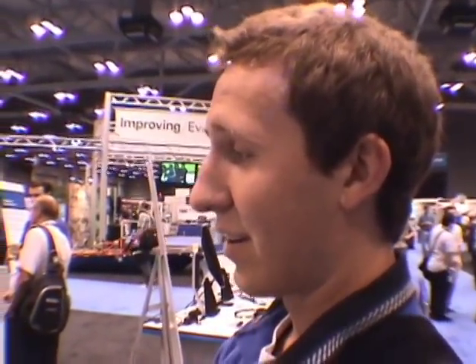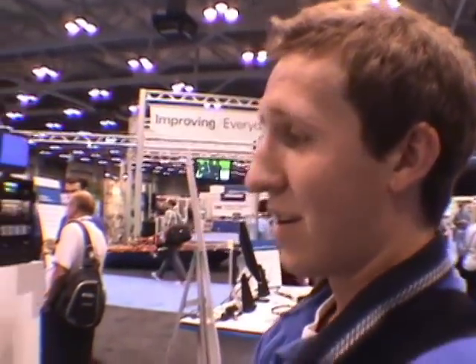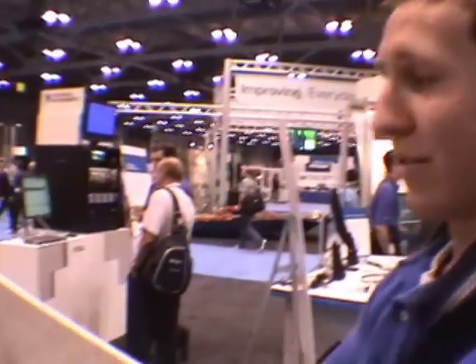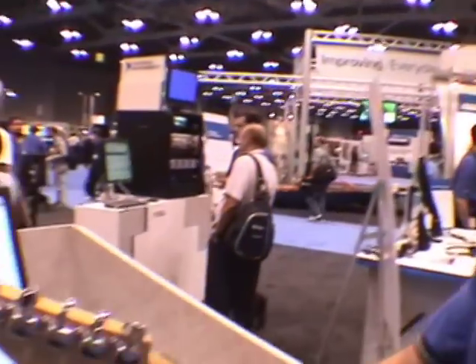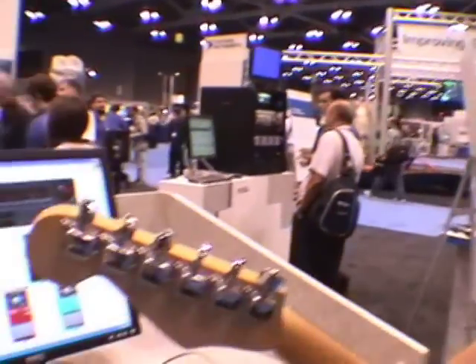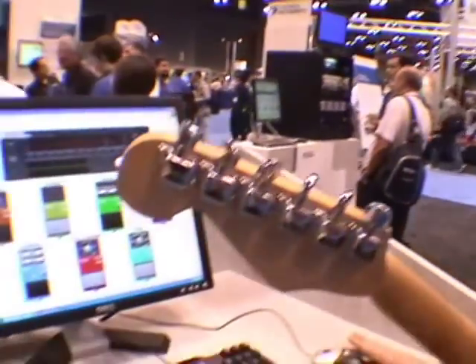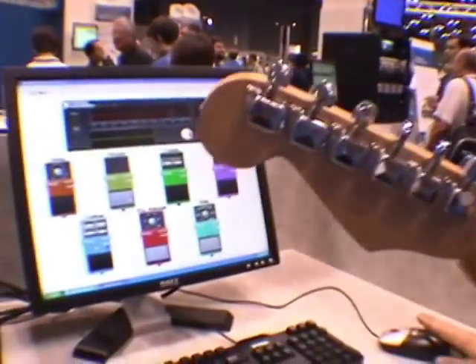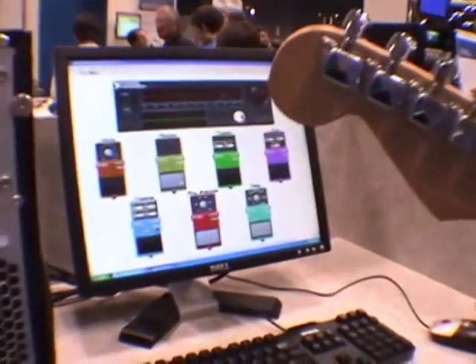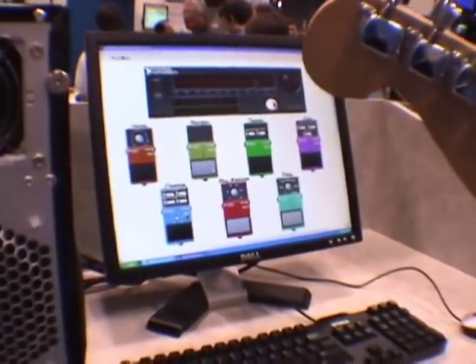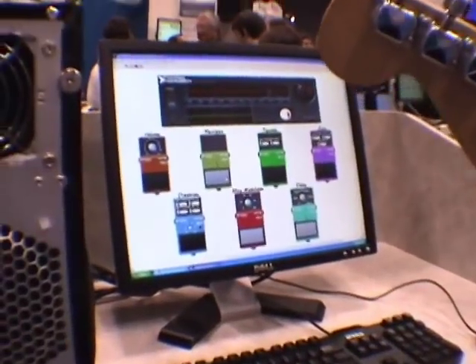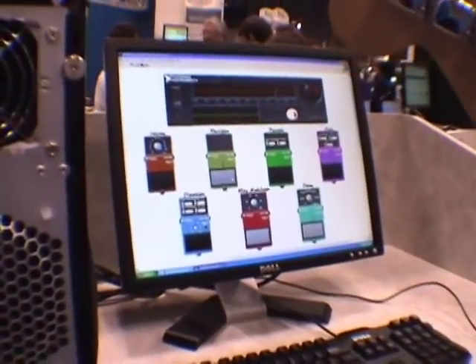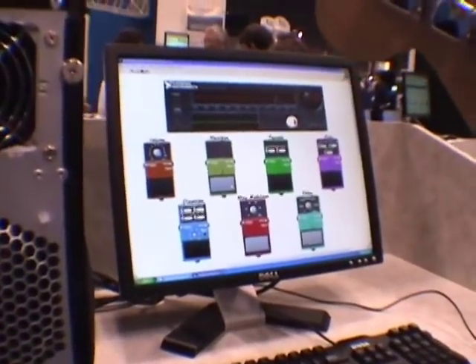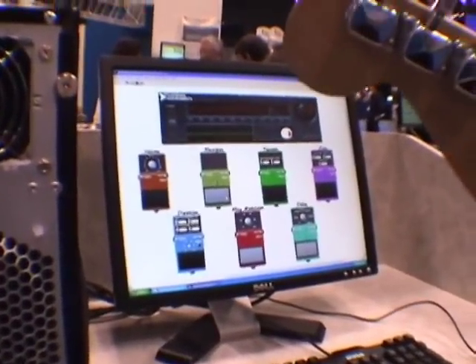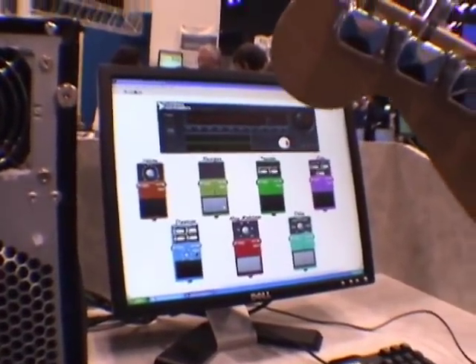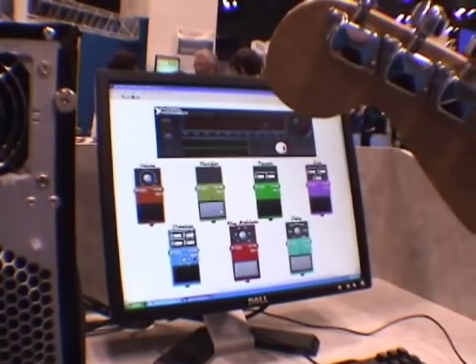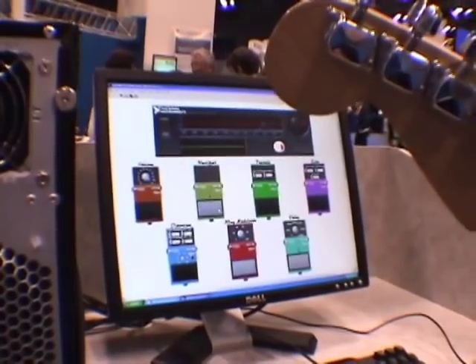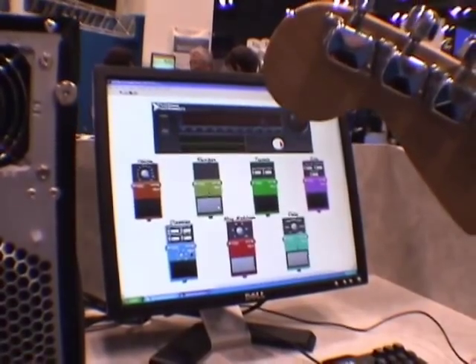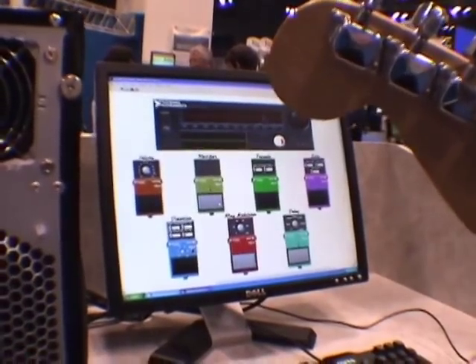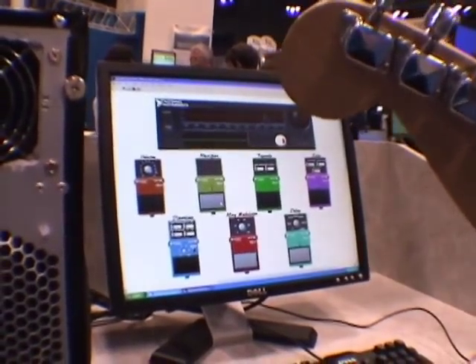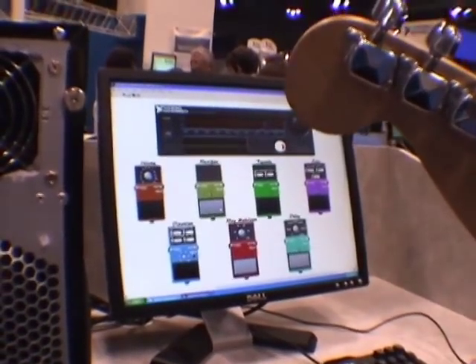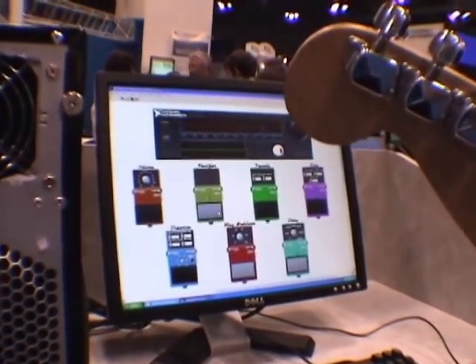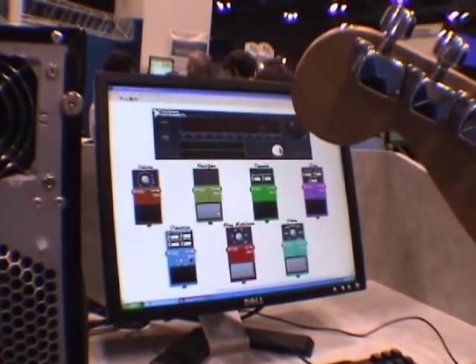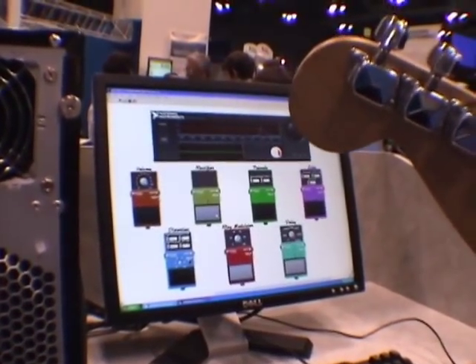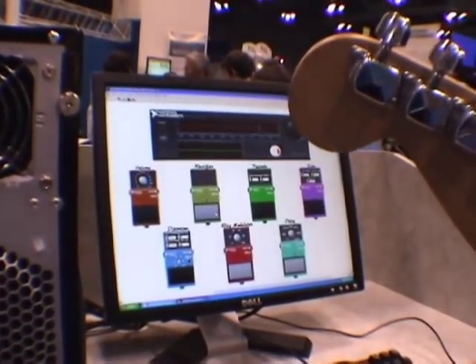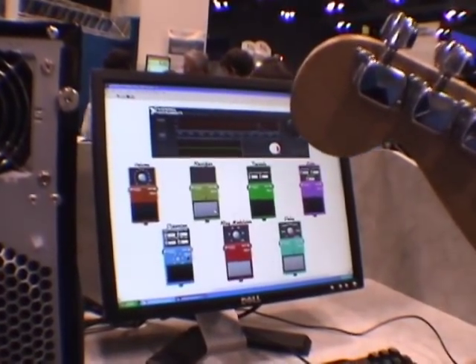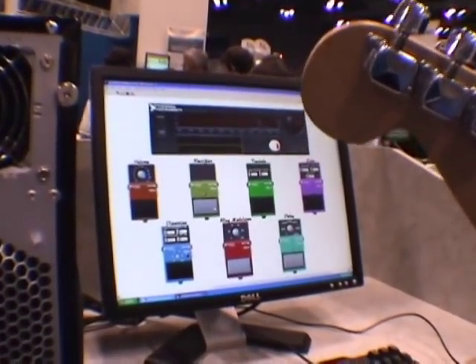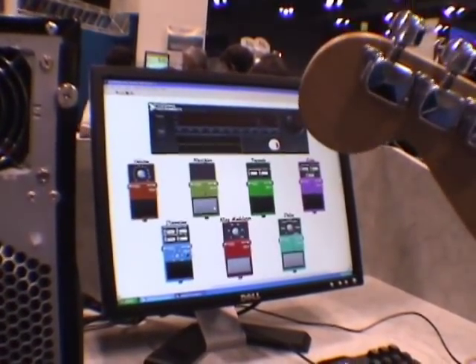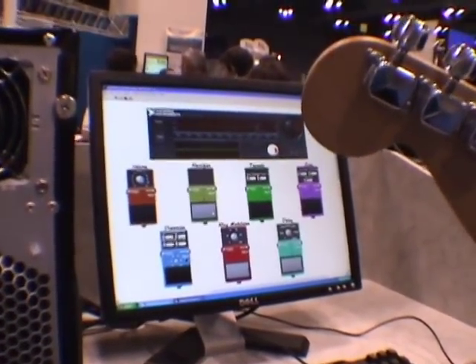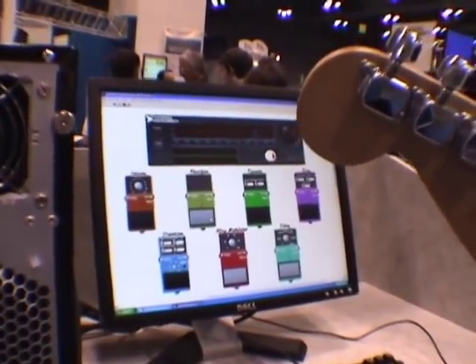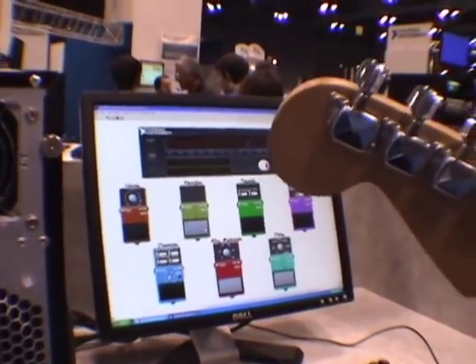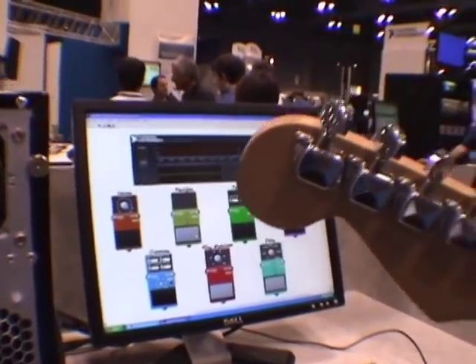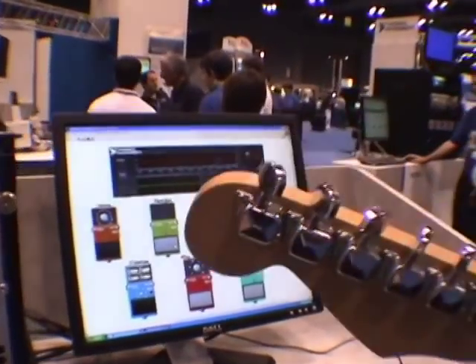We have a rectifier, which full wave rectifies your wave and introduces octaves and some types of distortion.